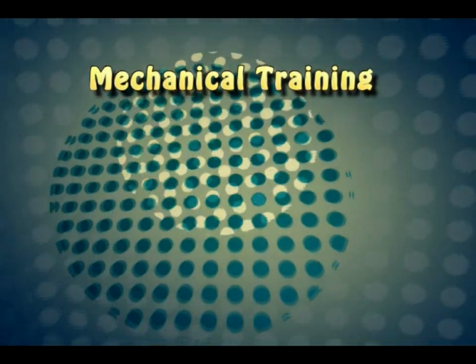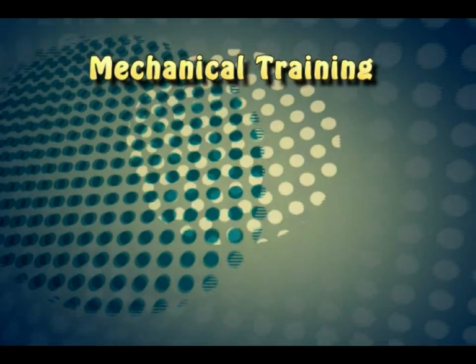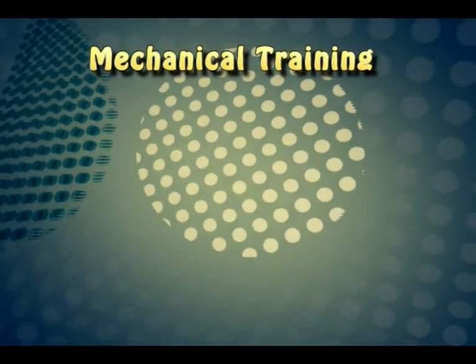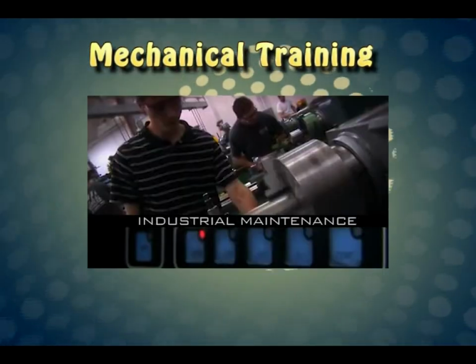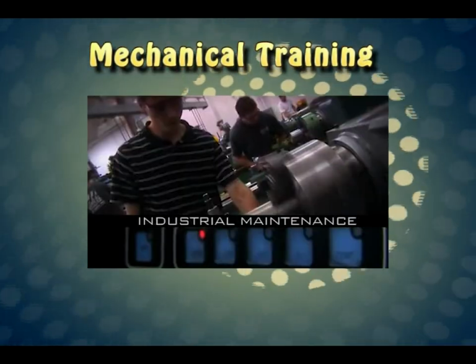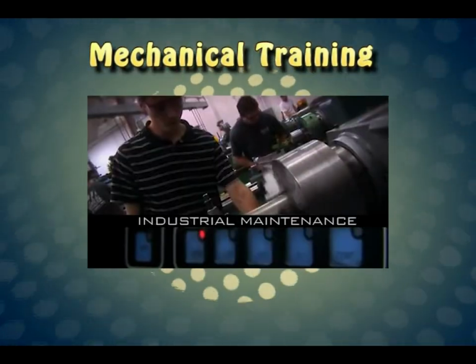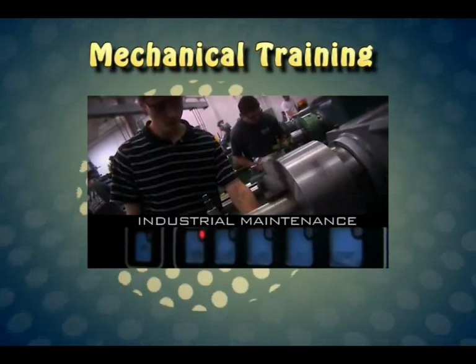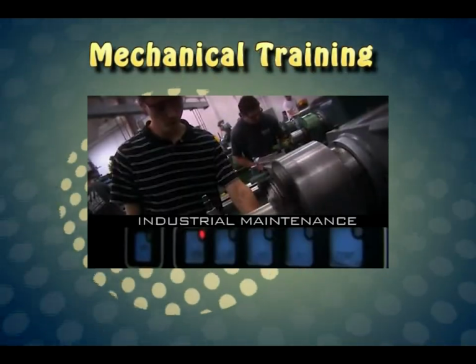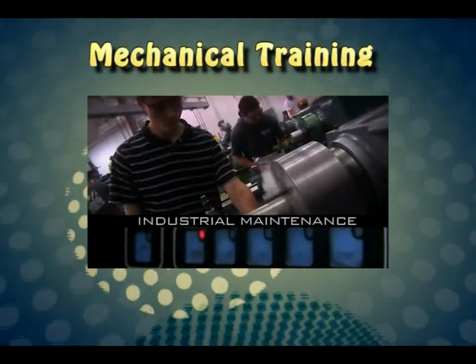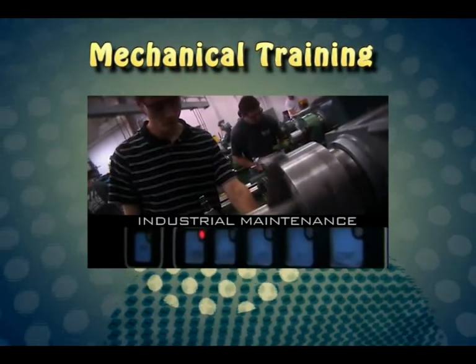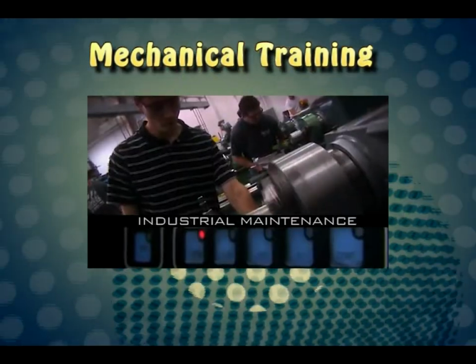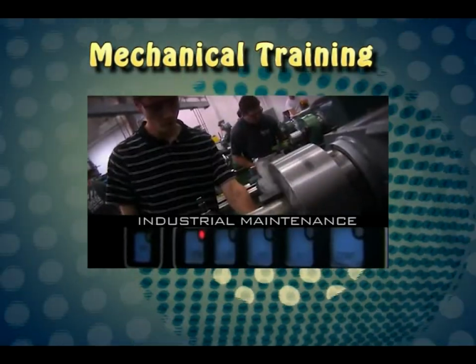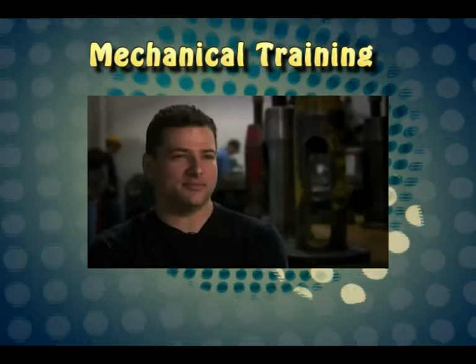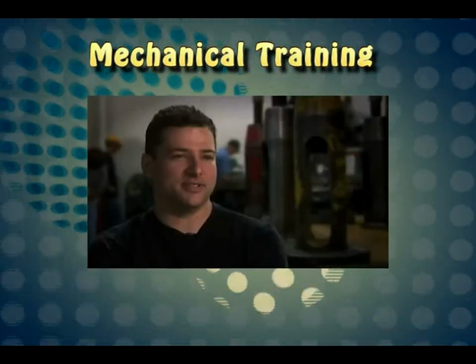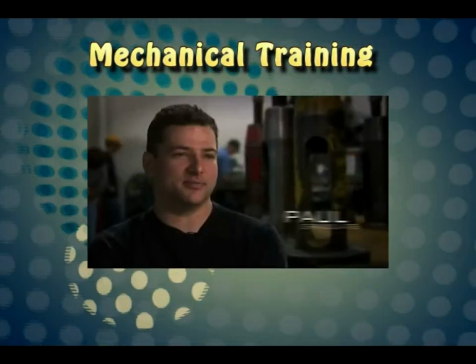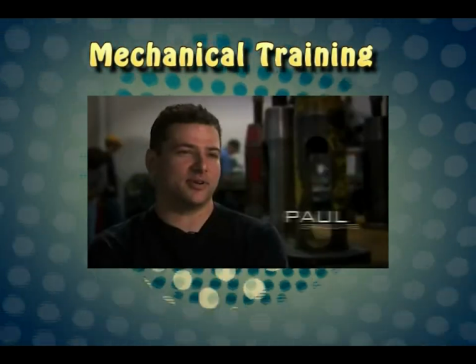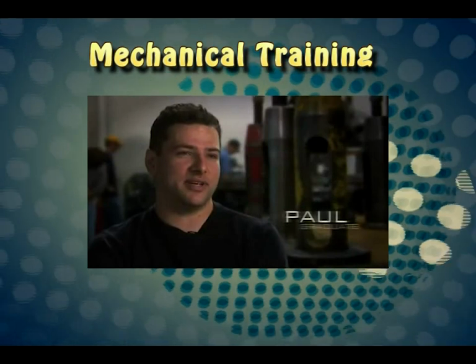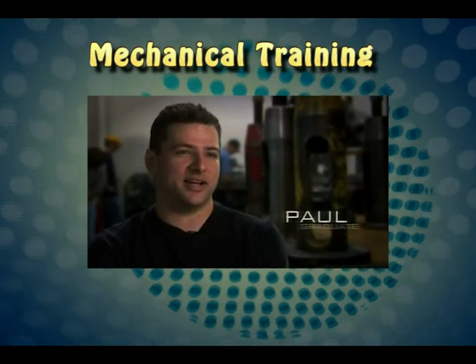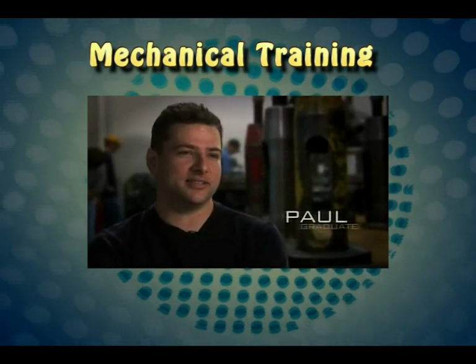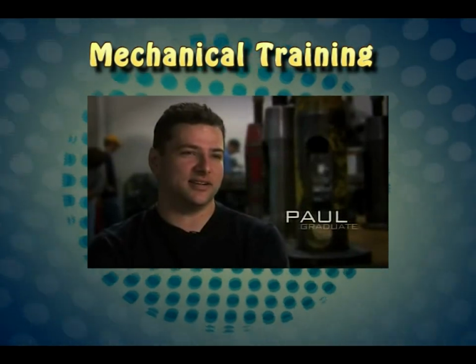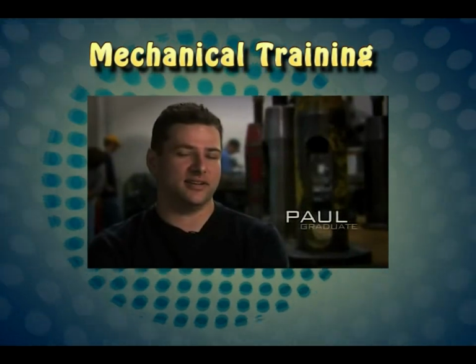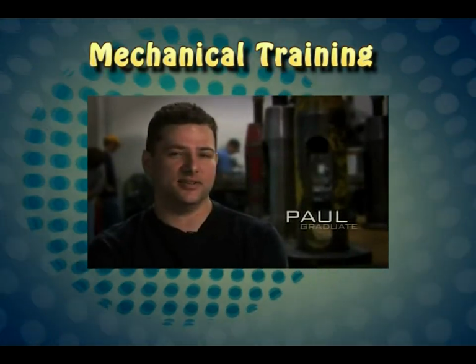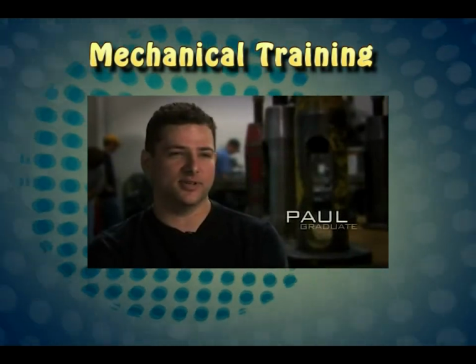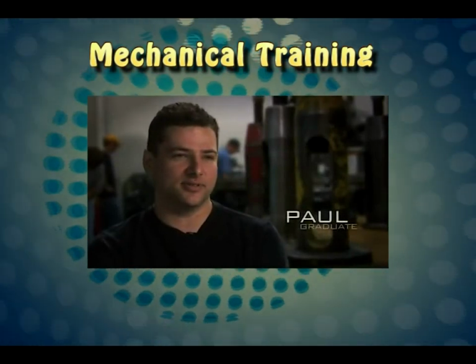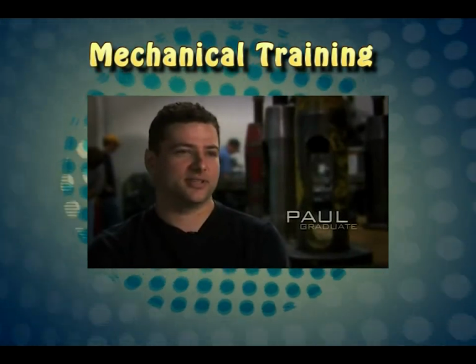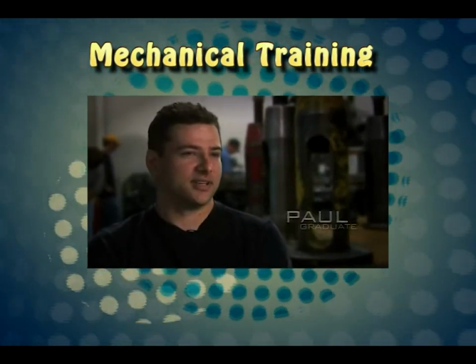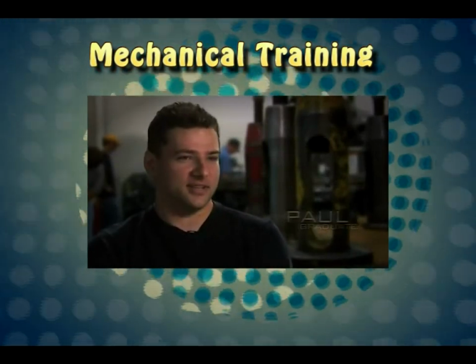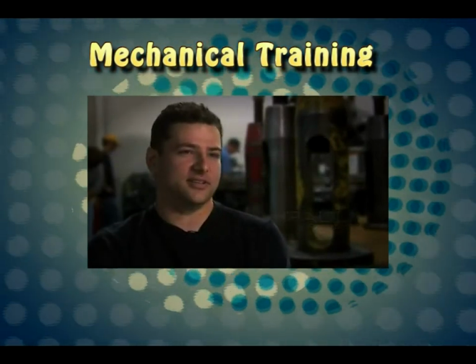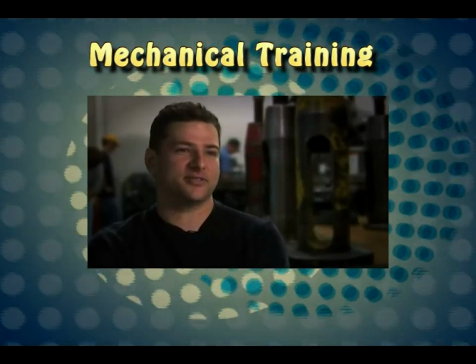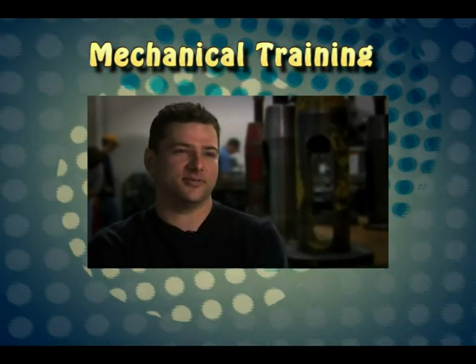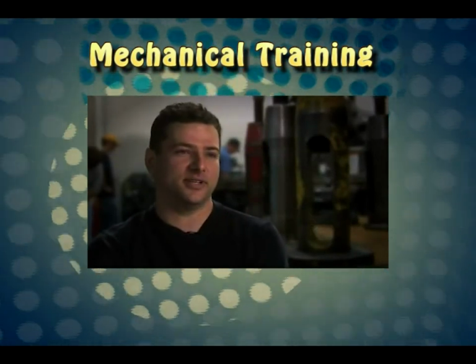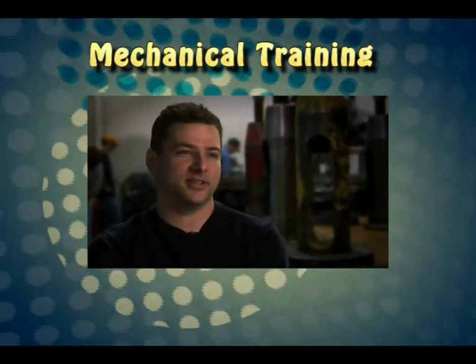The Industrial Maintenance Technician Program is a program that guides new recruits into the industrial field.